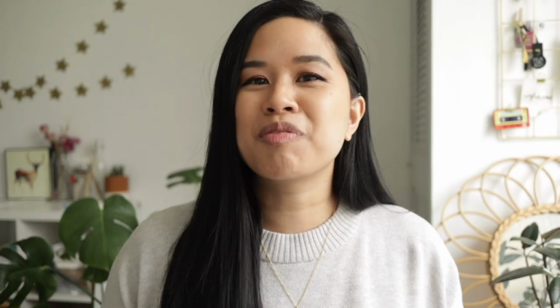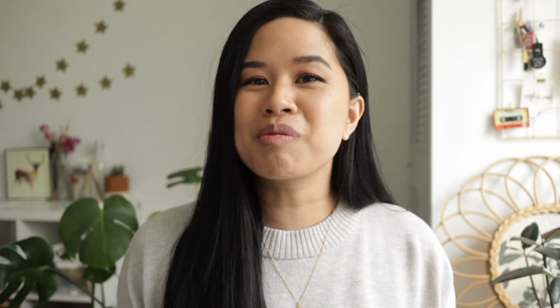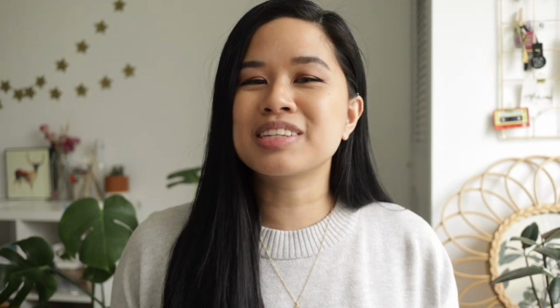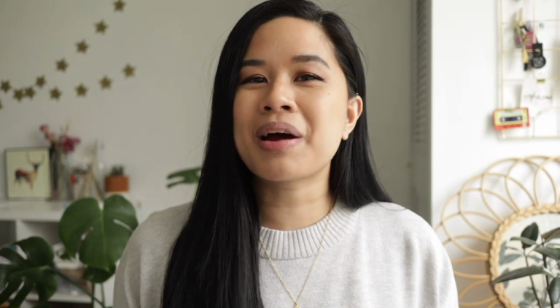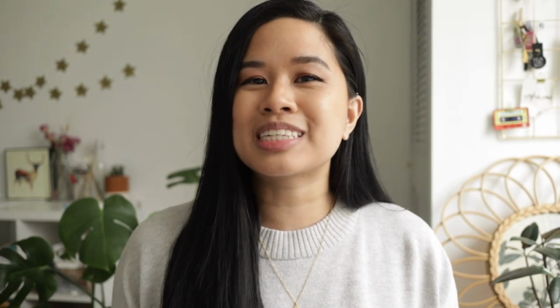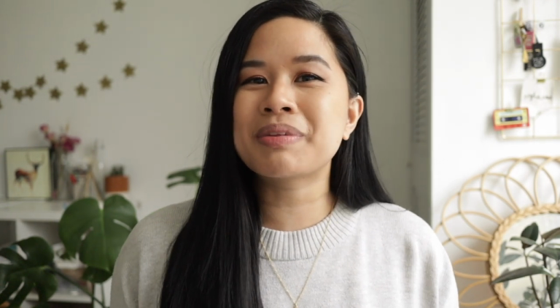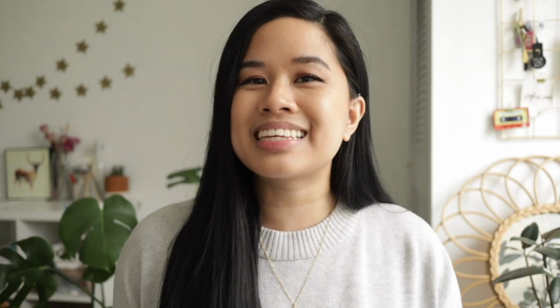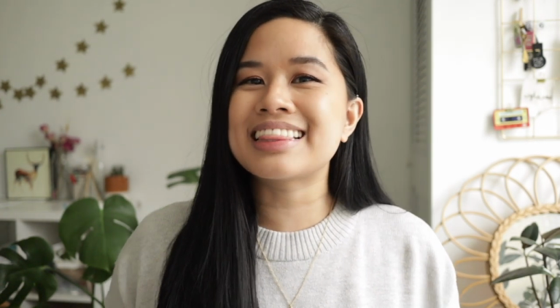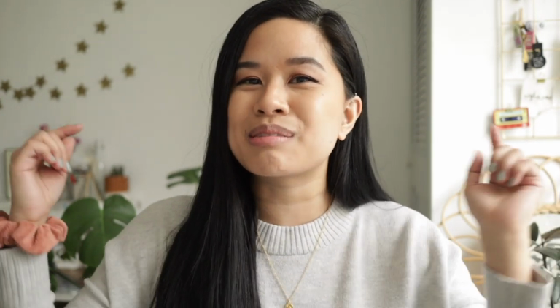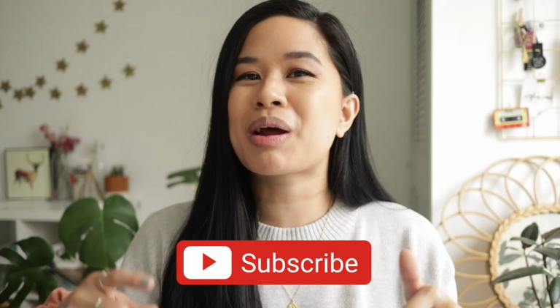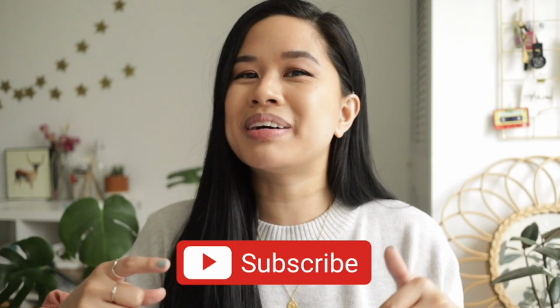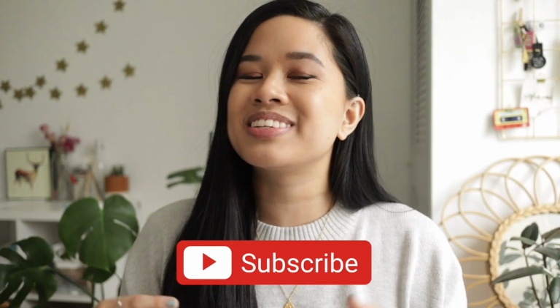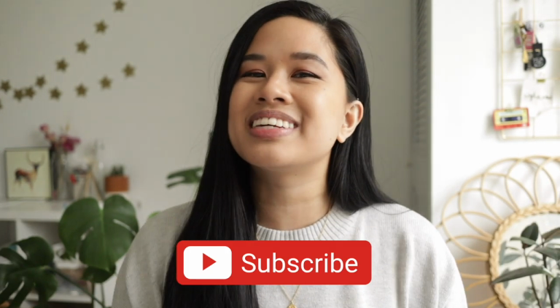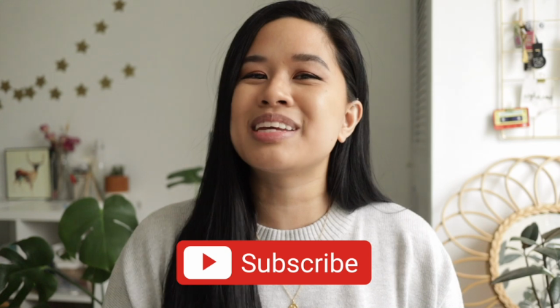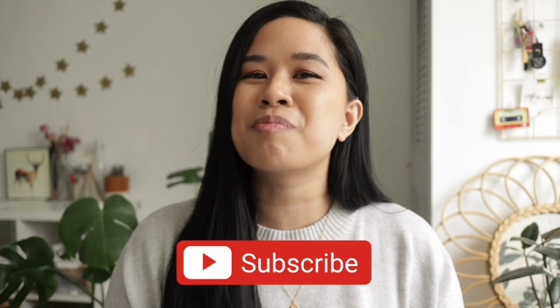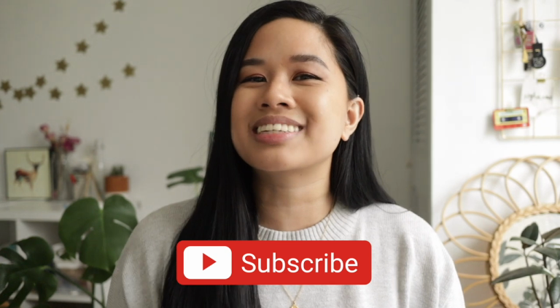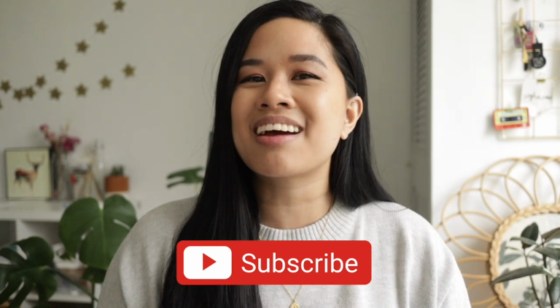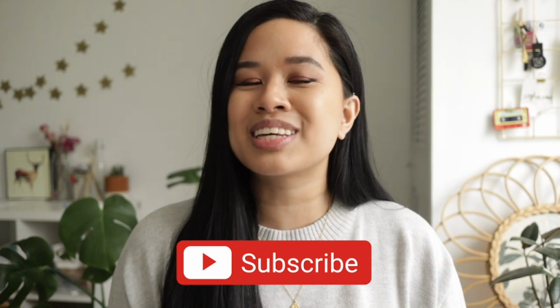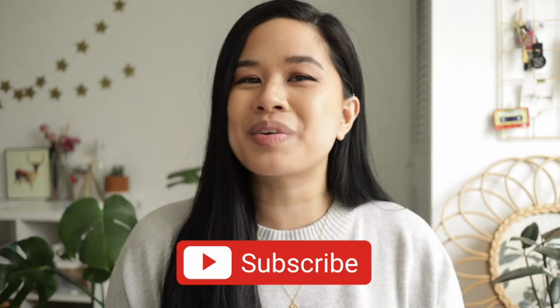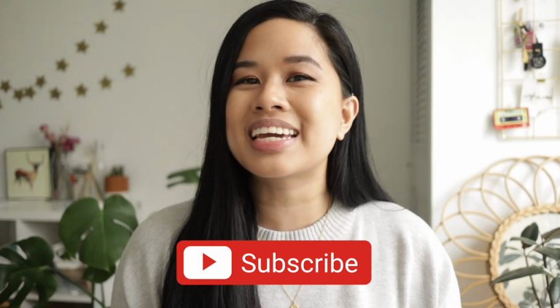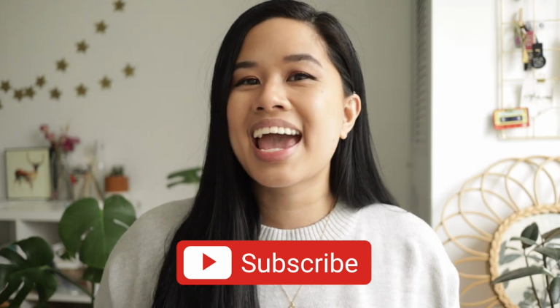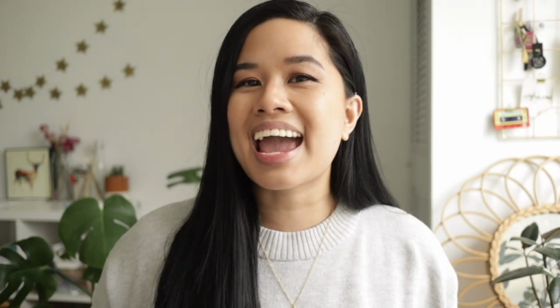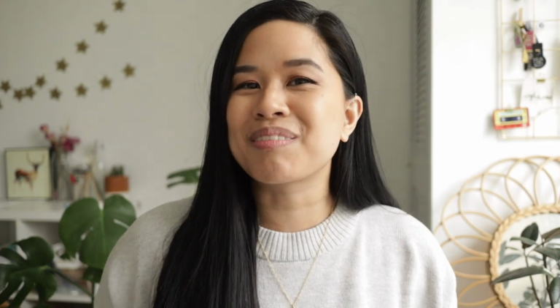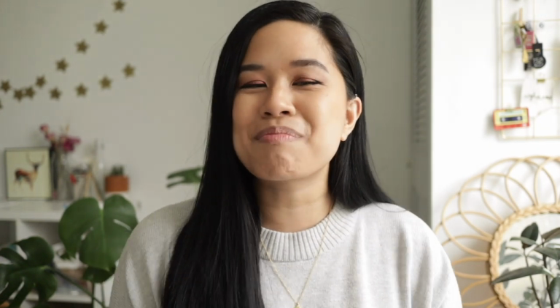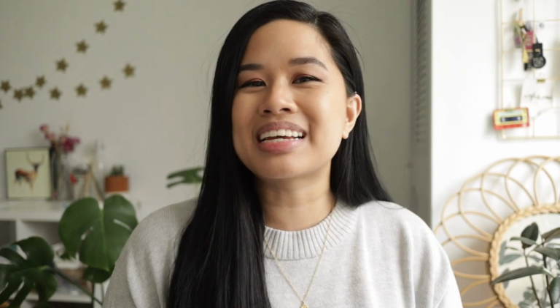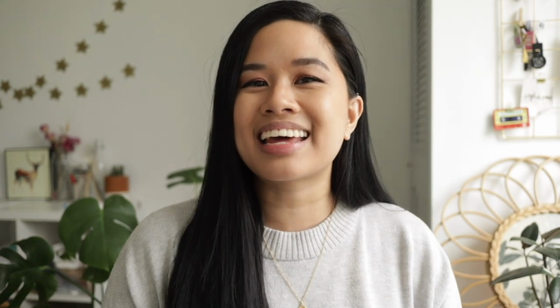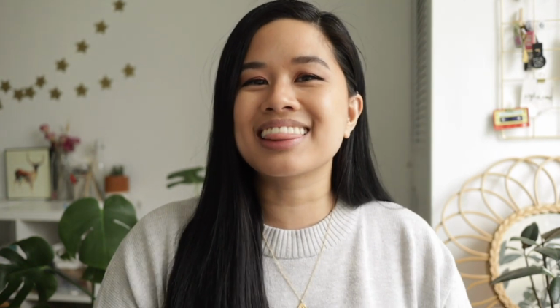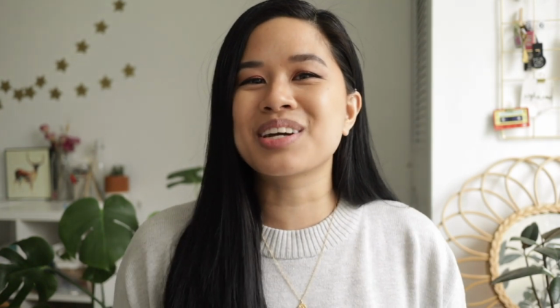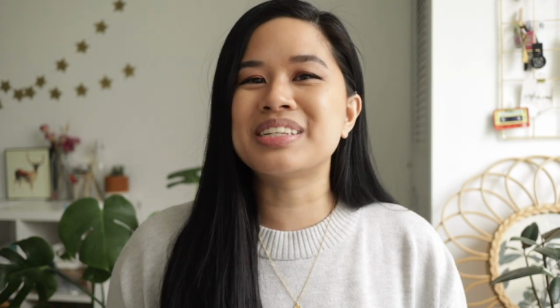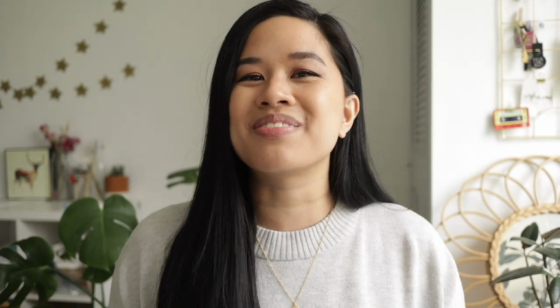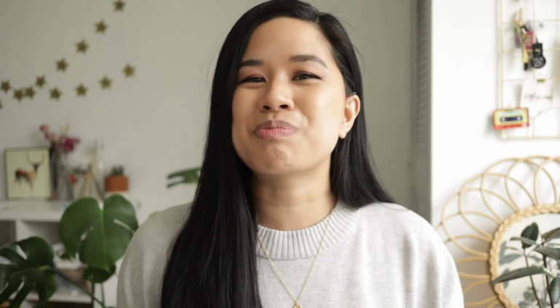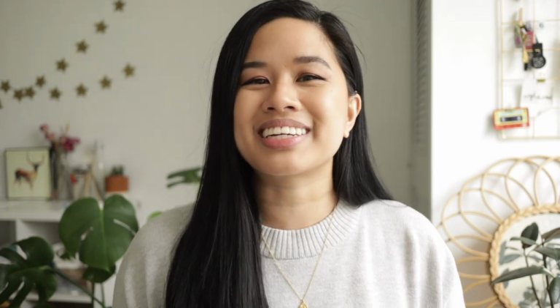Before we move on to the projects, please hit the subscribe button so you can see new videos every single week. And with that being said, let's go into the first project.